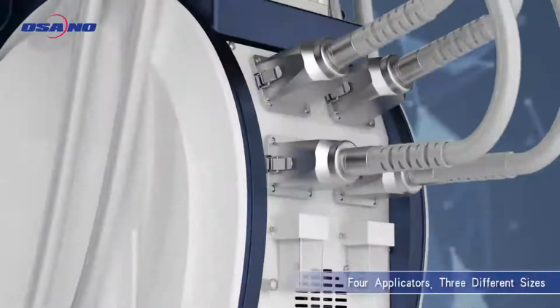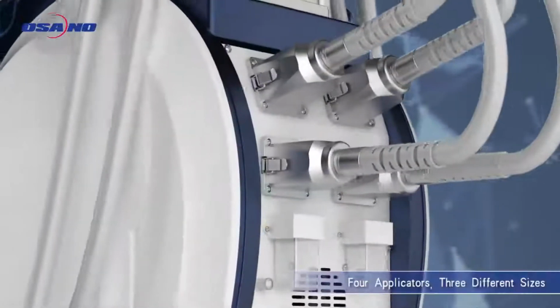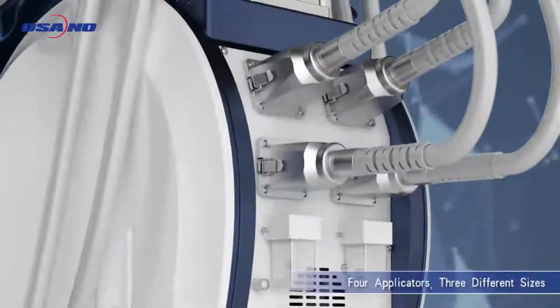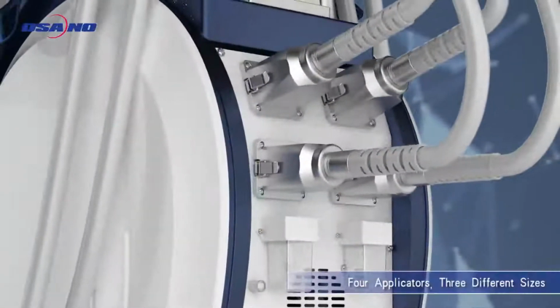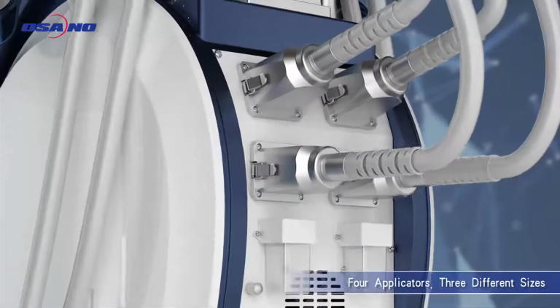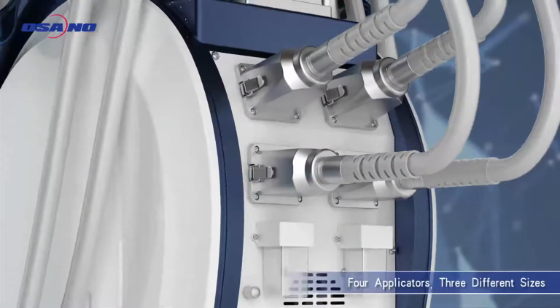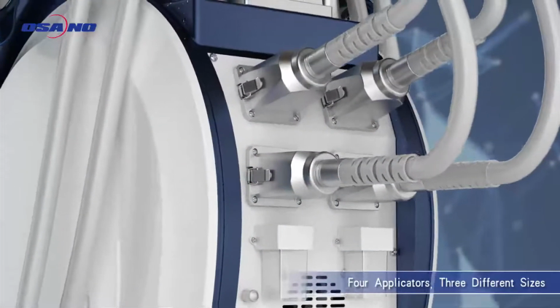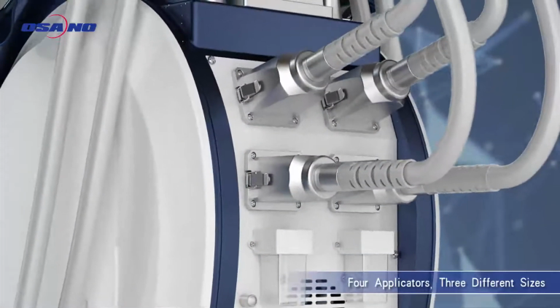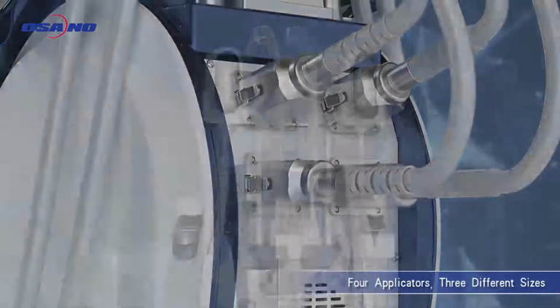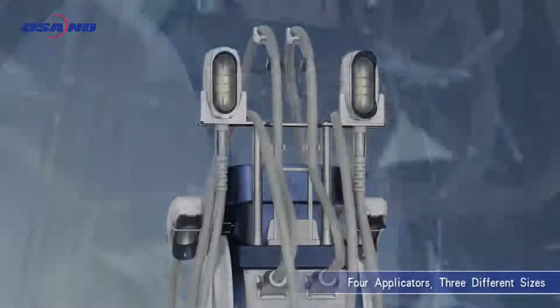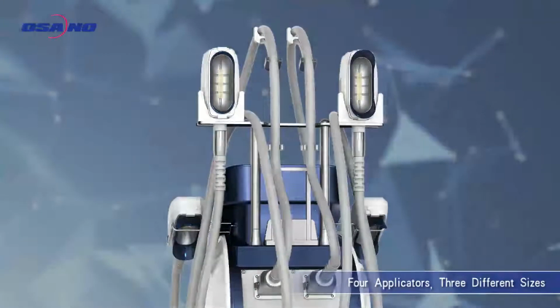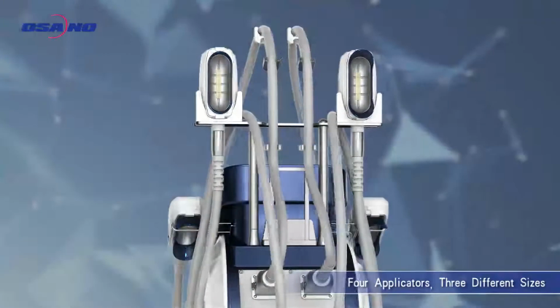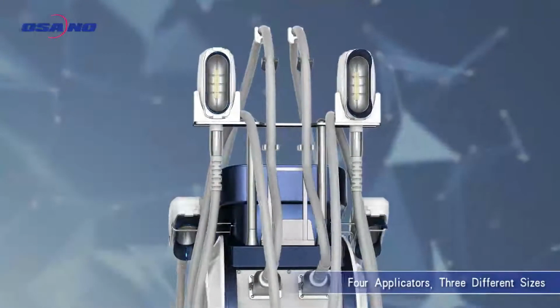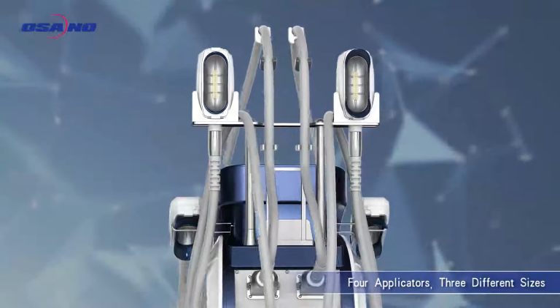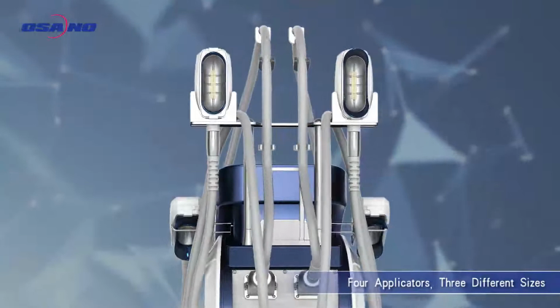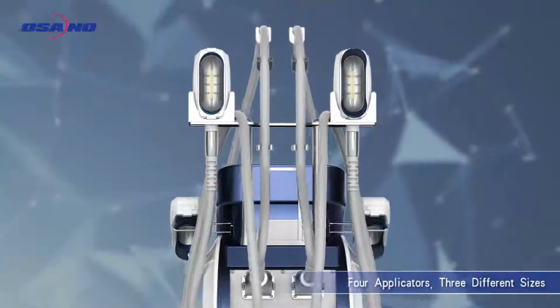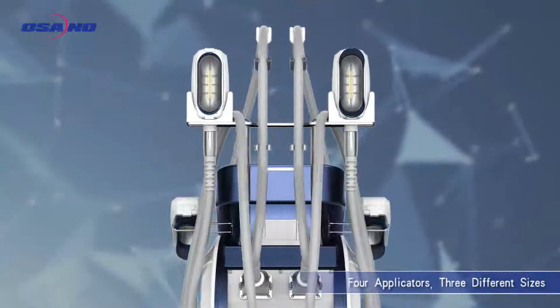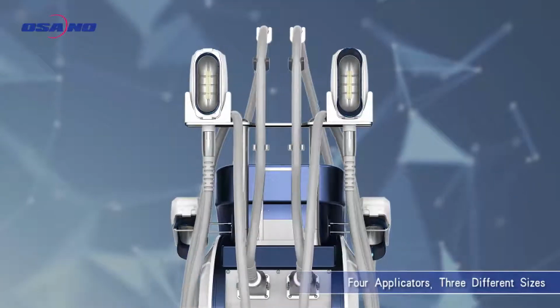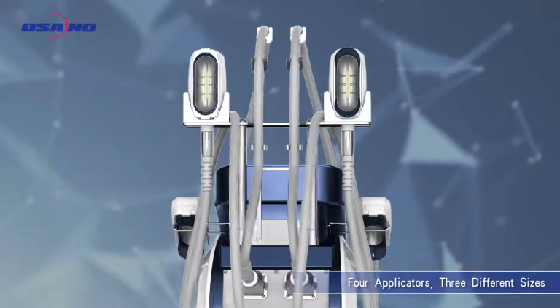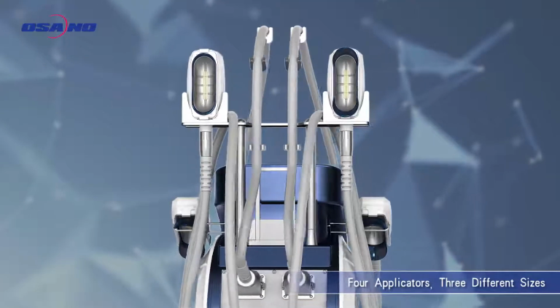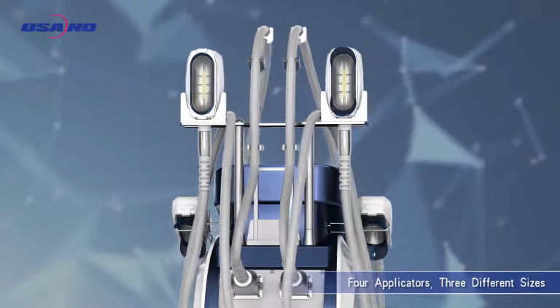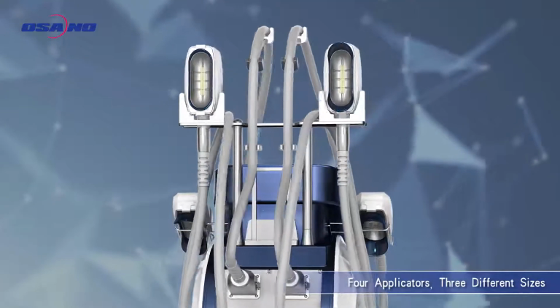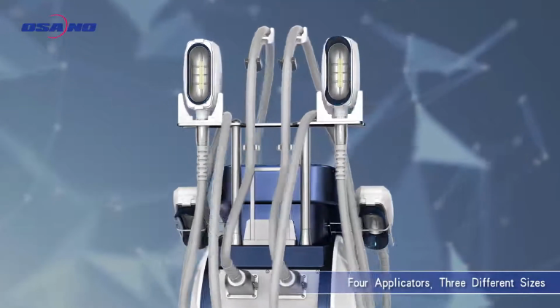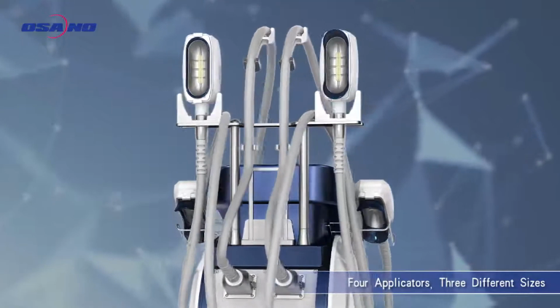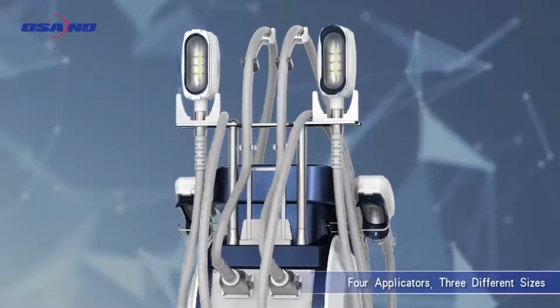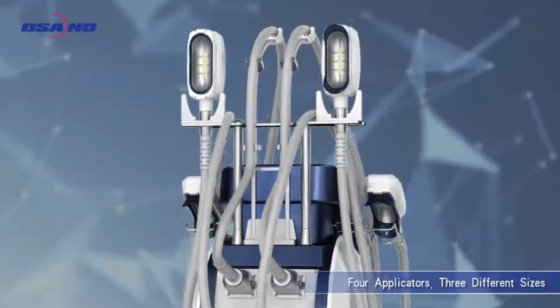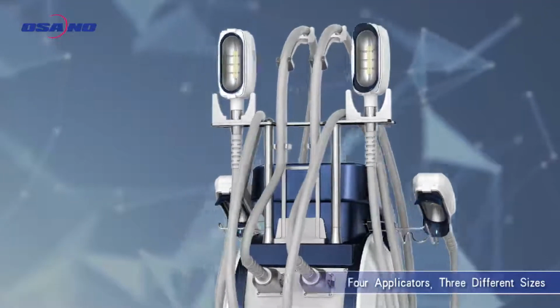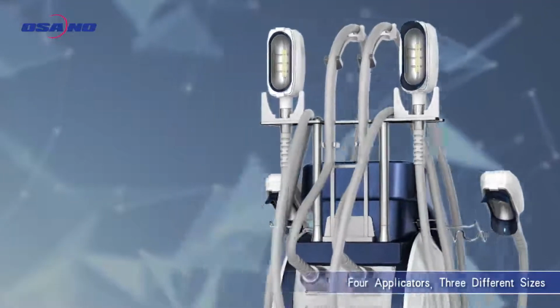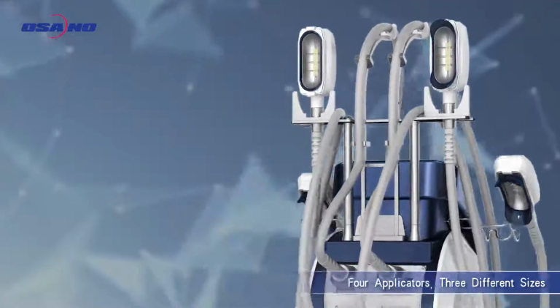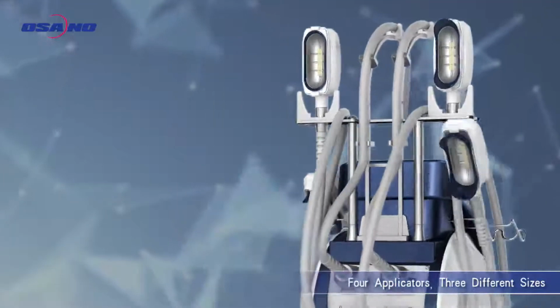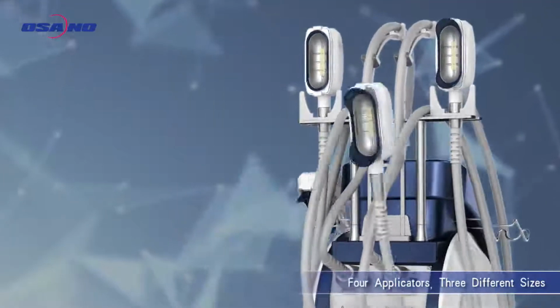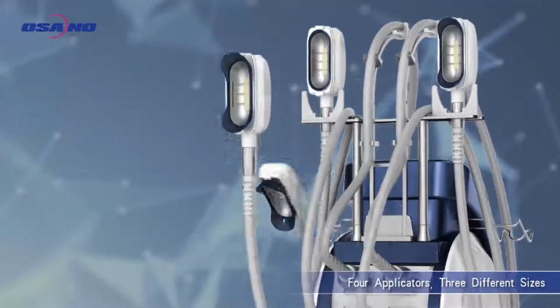Freeze Contour Plus, the state-of-the-art cryofat reduction approach. 4 applicators, 3 different sizes.